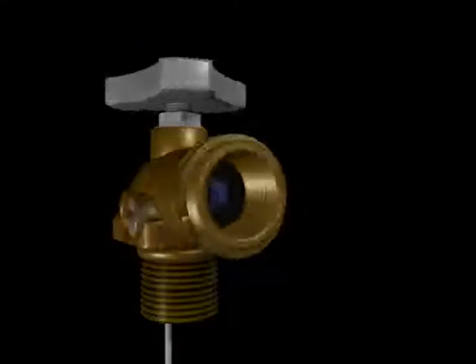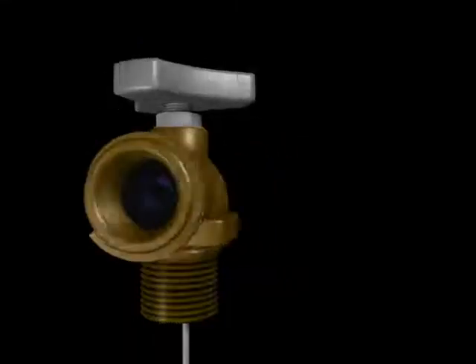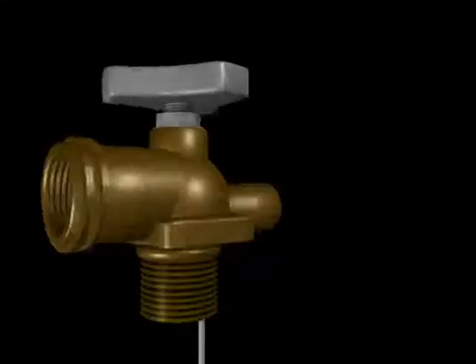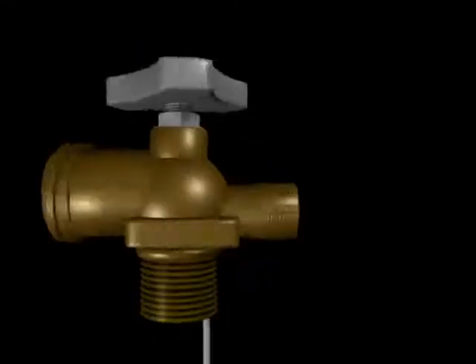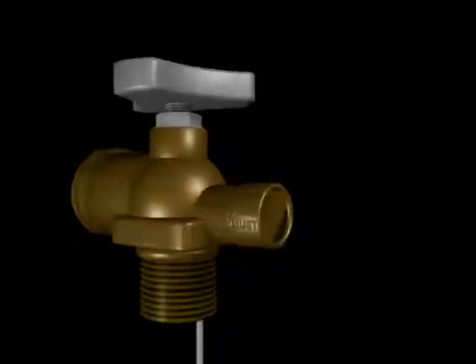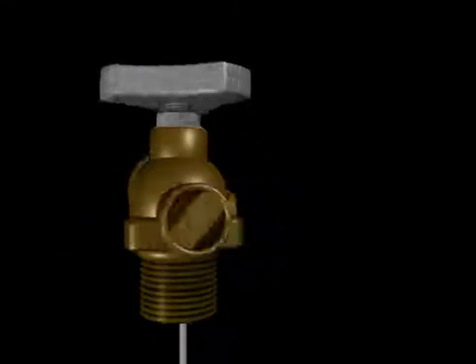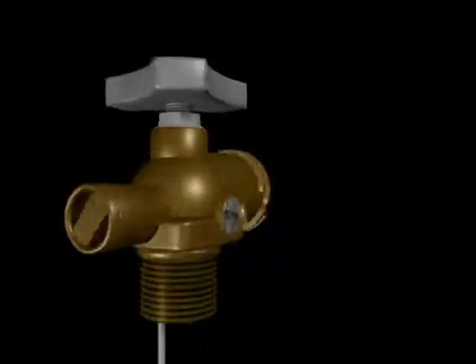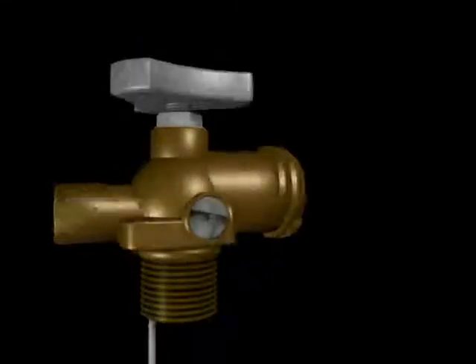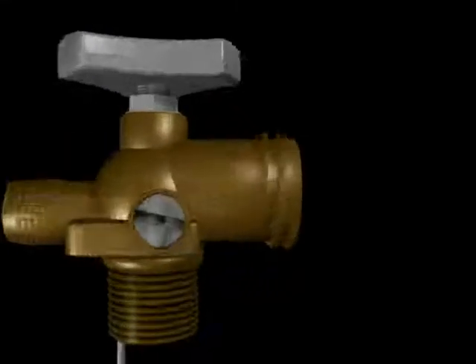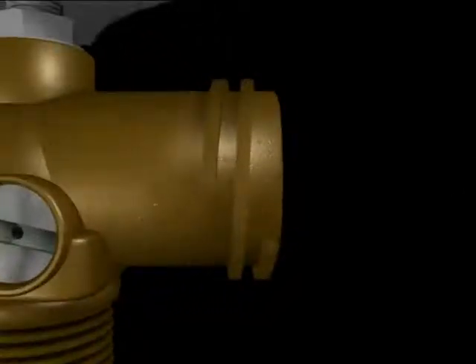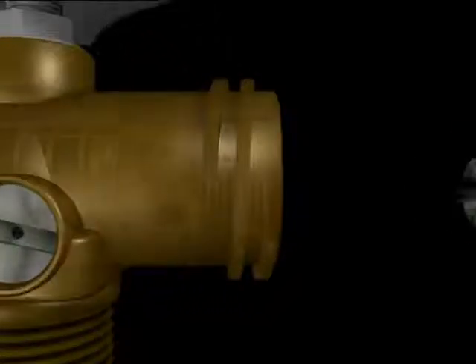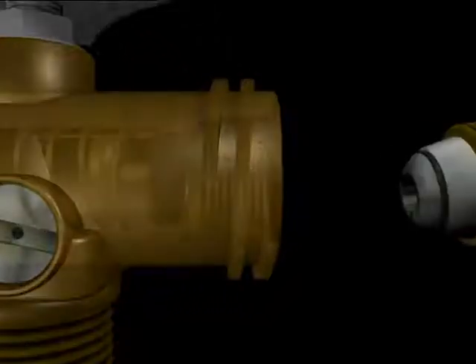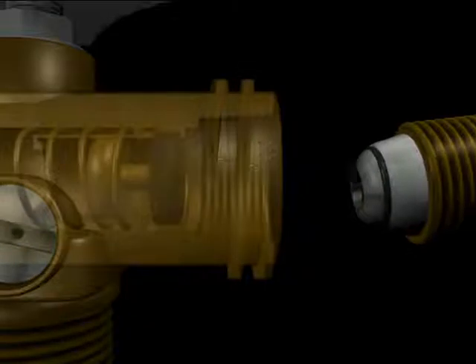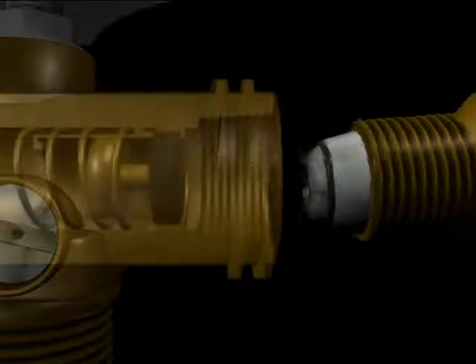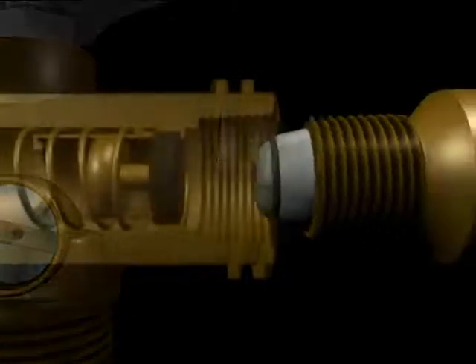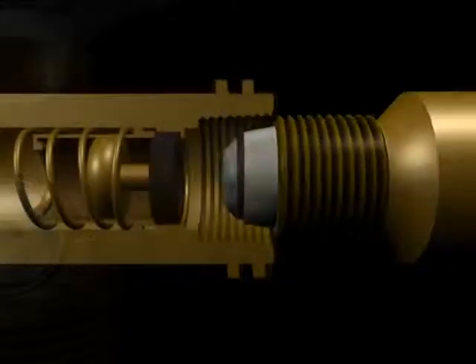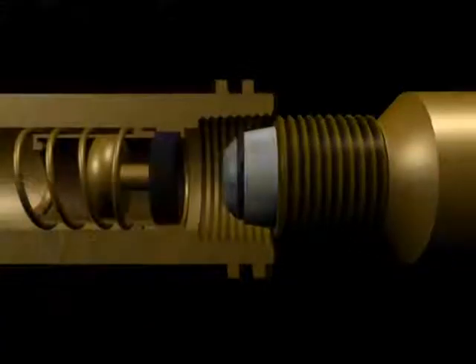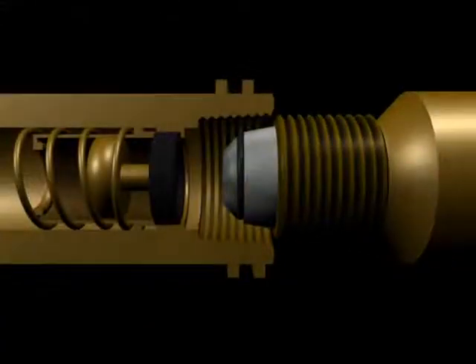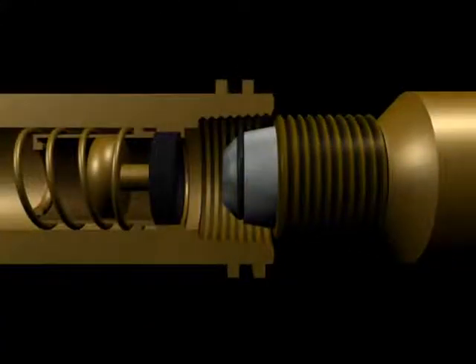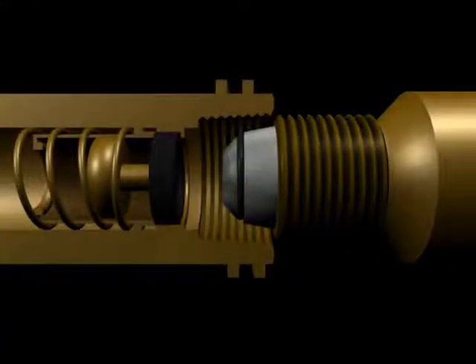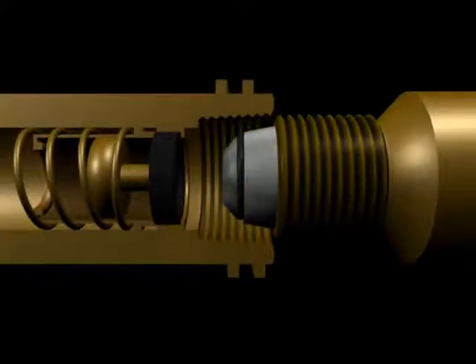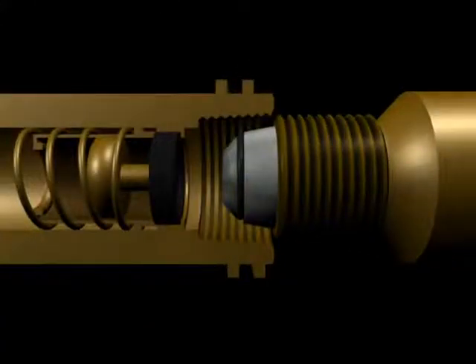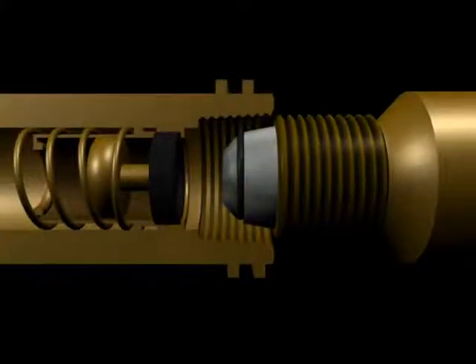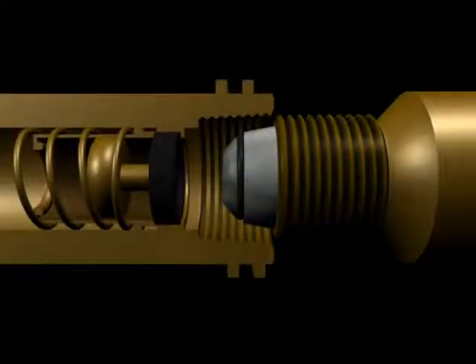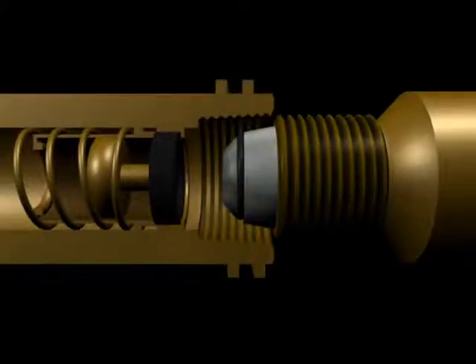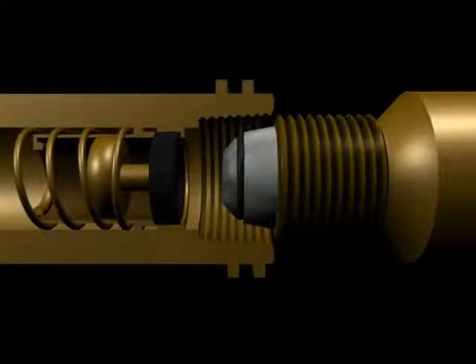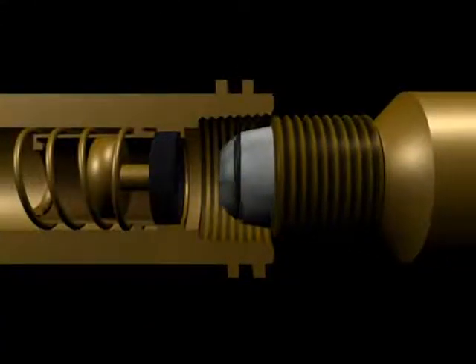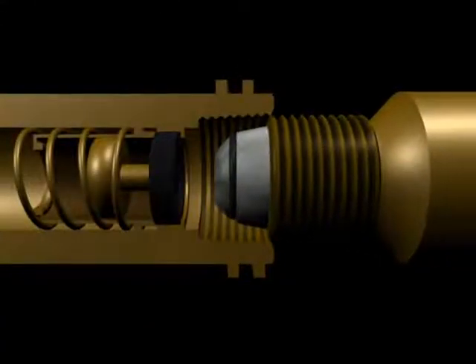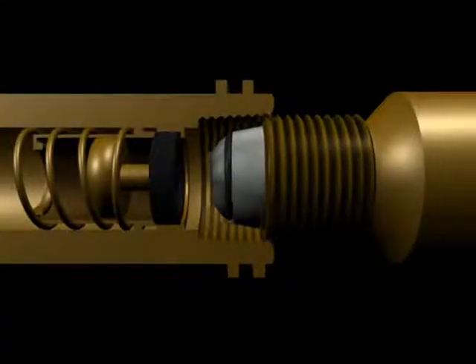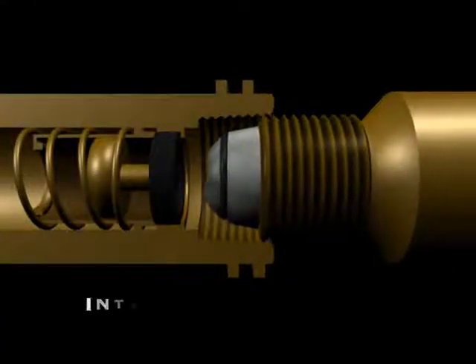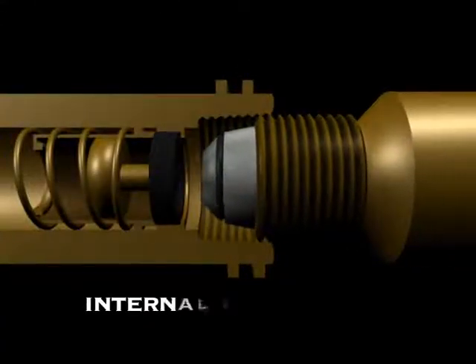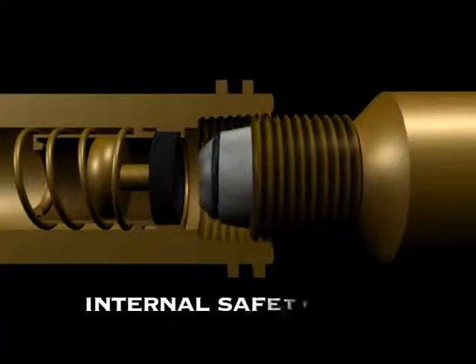If you're using a QCC valve, never screw the filling hose into the internal valve thread, as this may damage the safety valve.